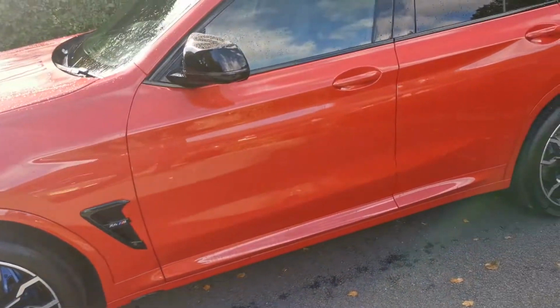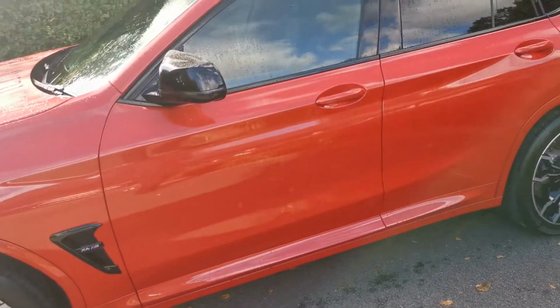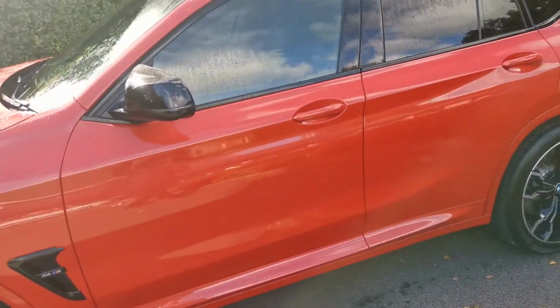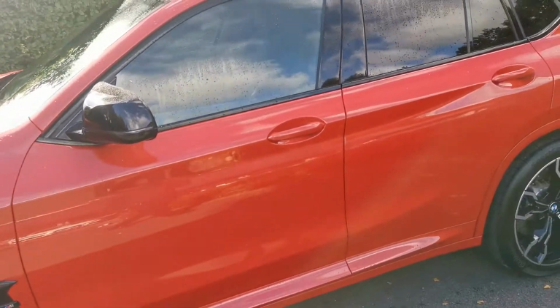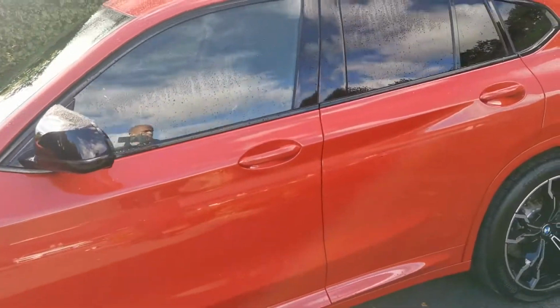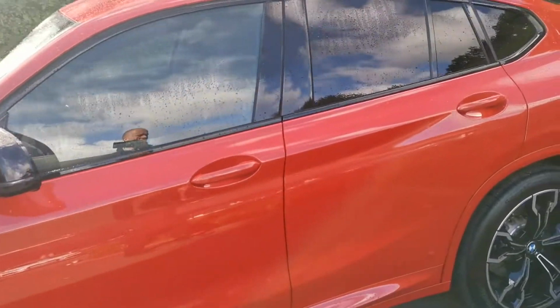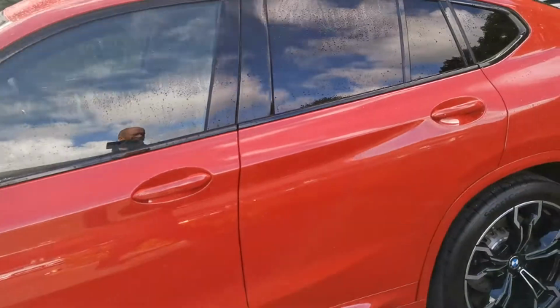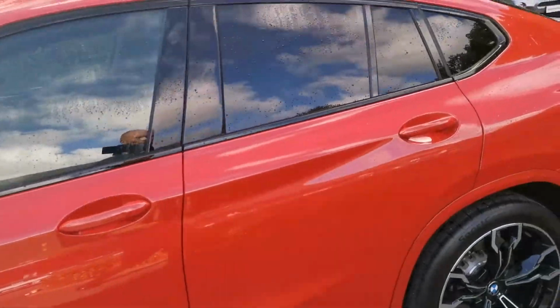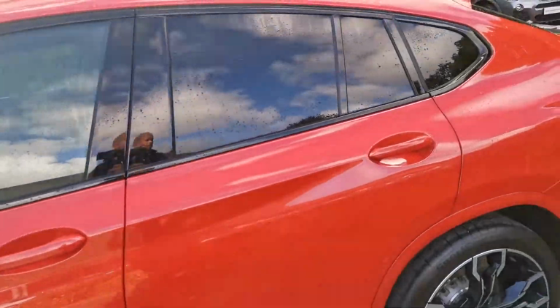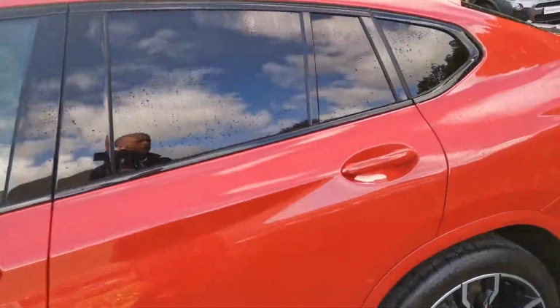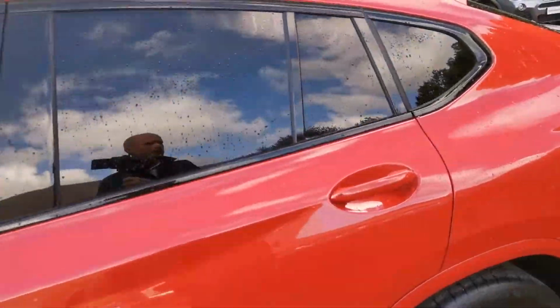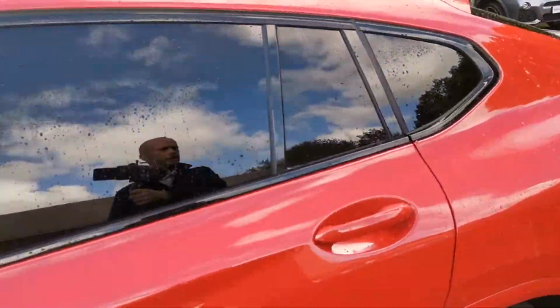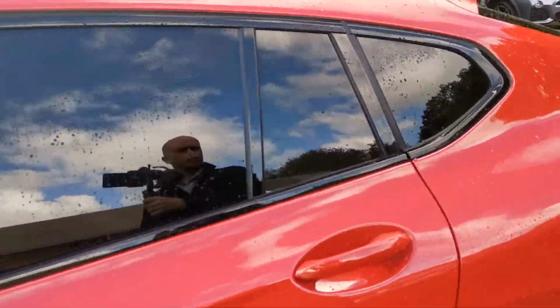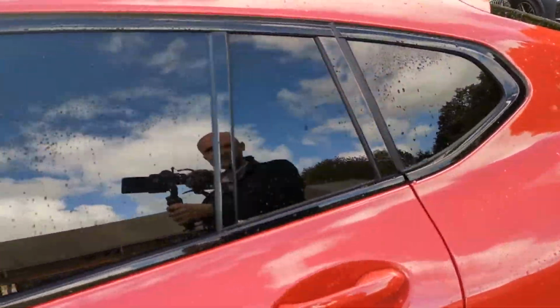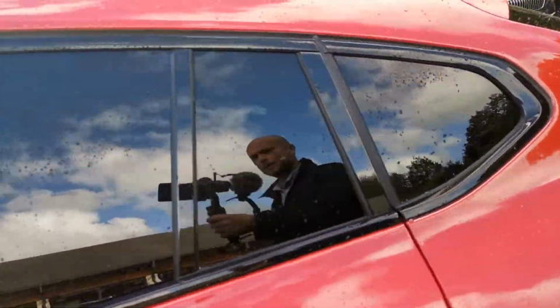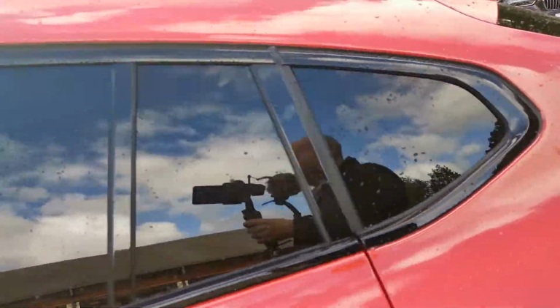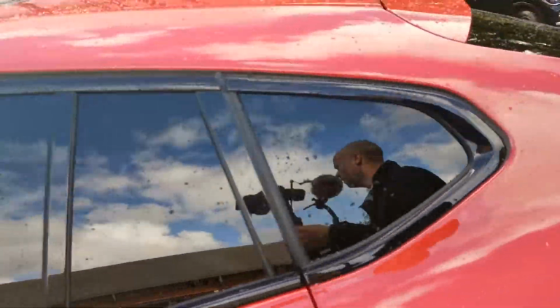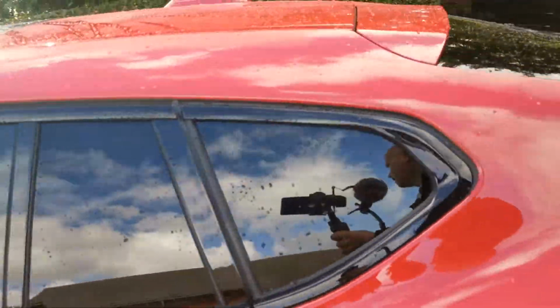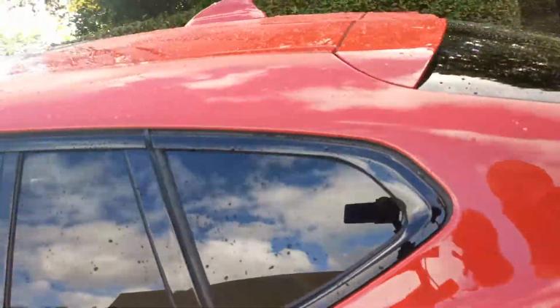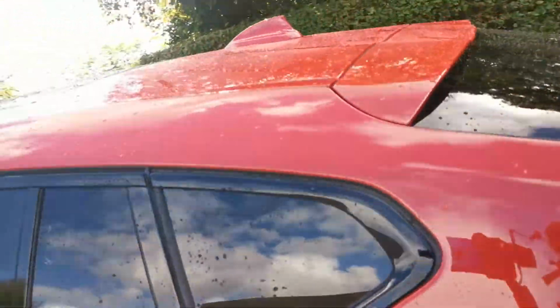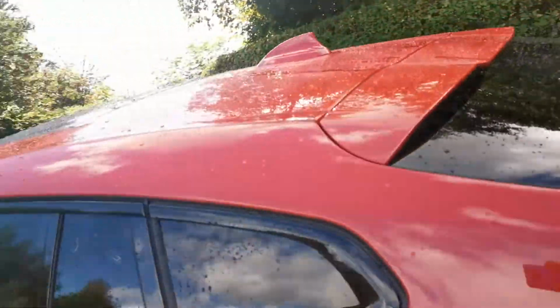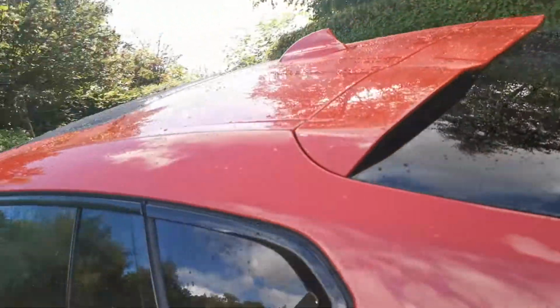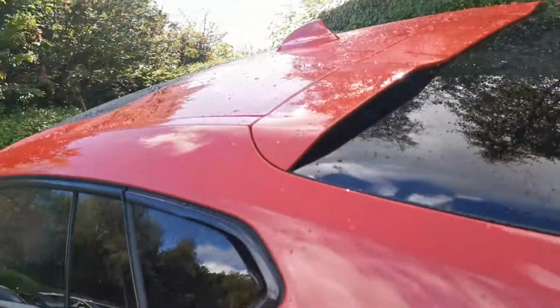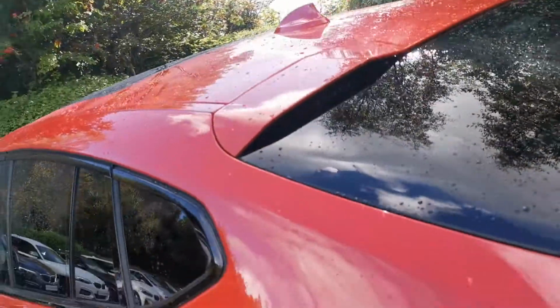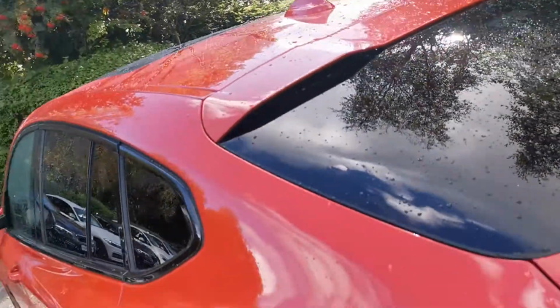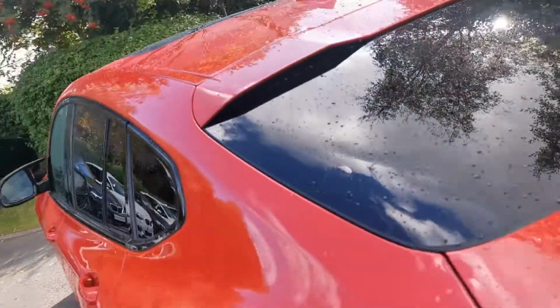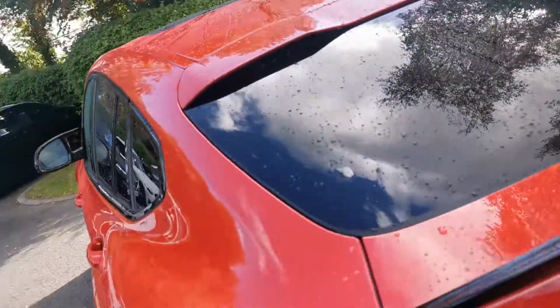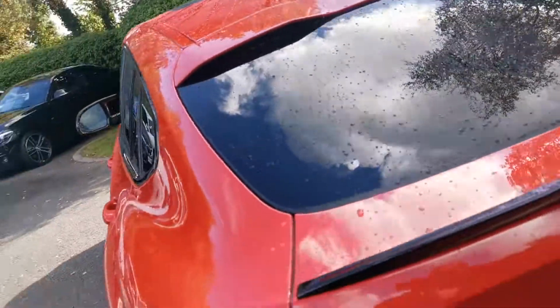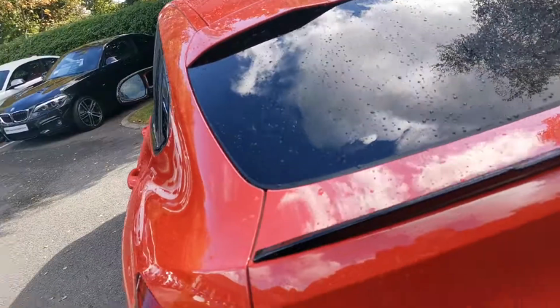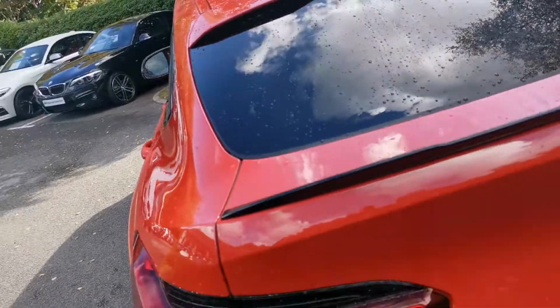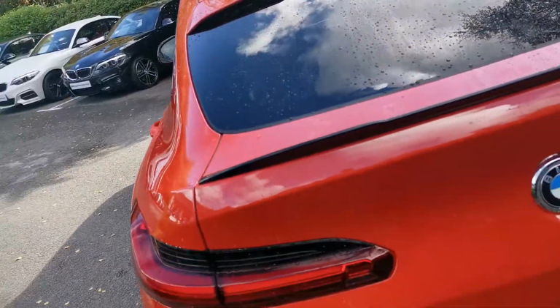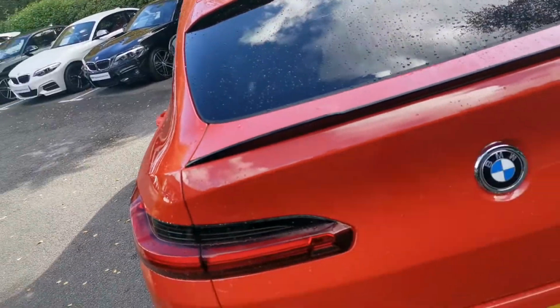The car benefits from sun protection glass, with rear tinted windows giving an element of privacy. There's also a UV element to help keep the cabin a bit cooler on those hot days.